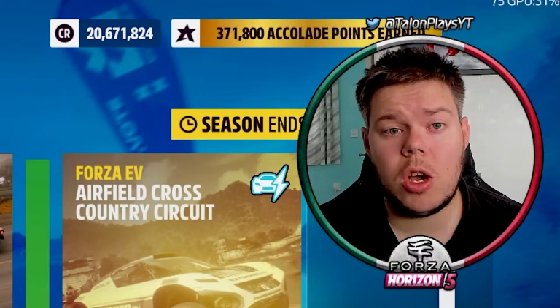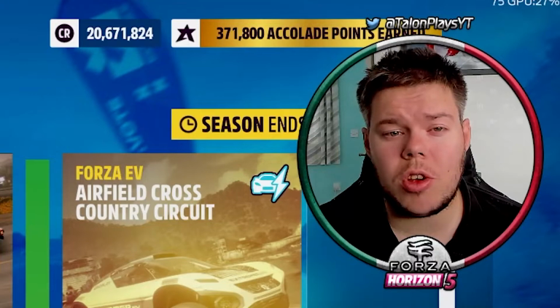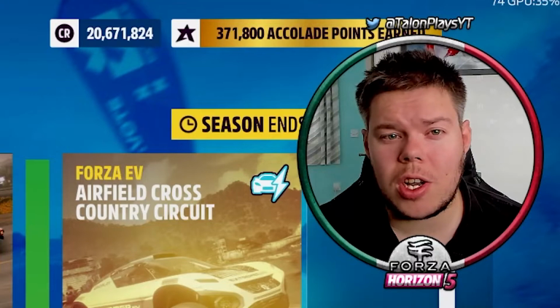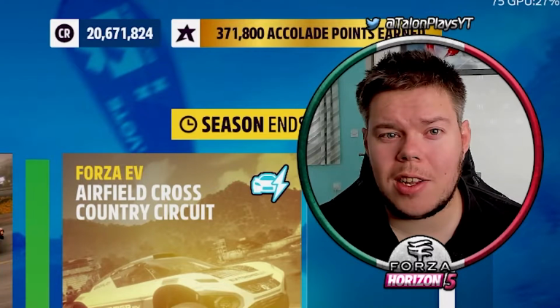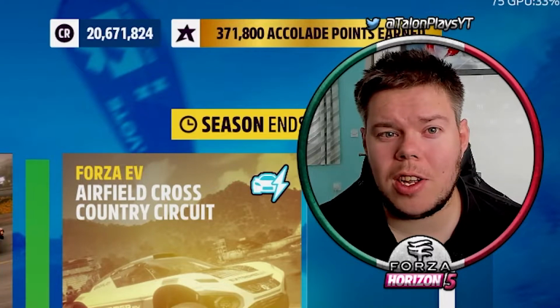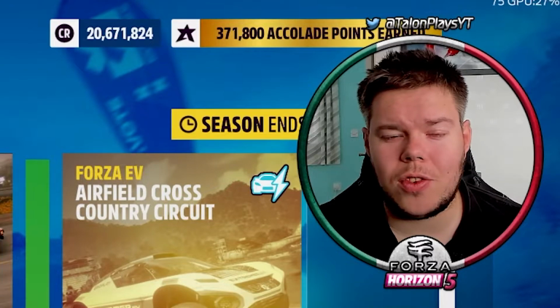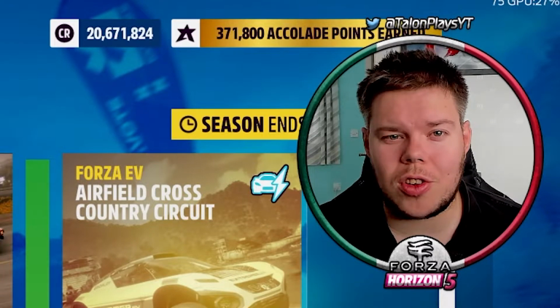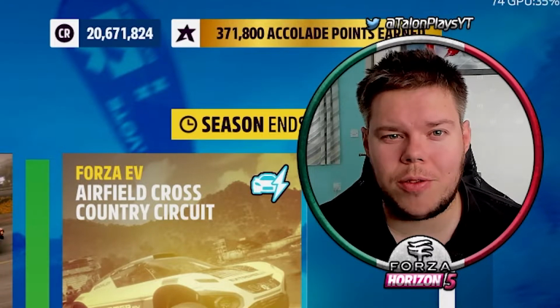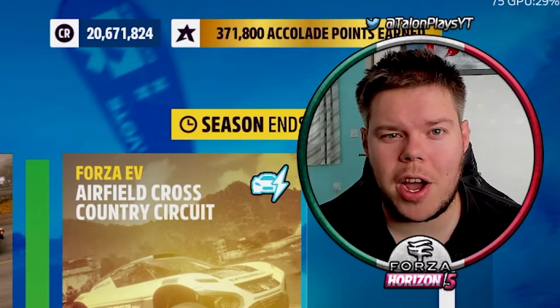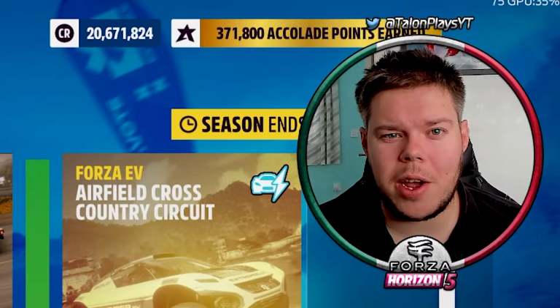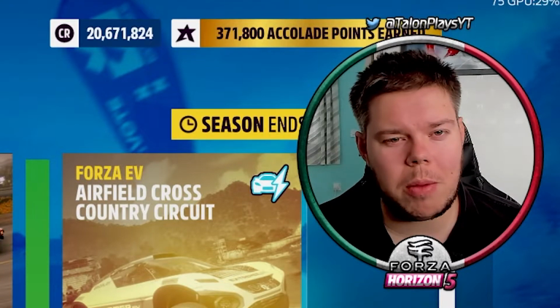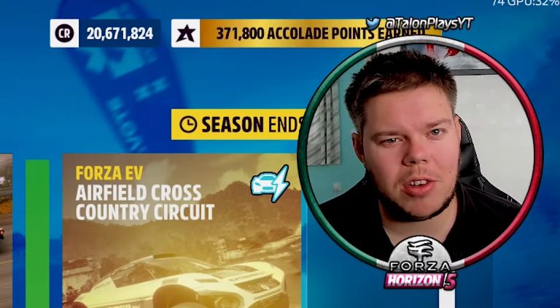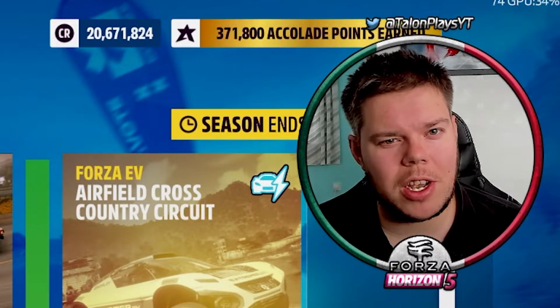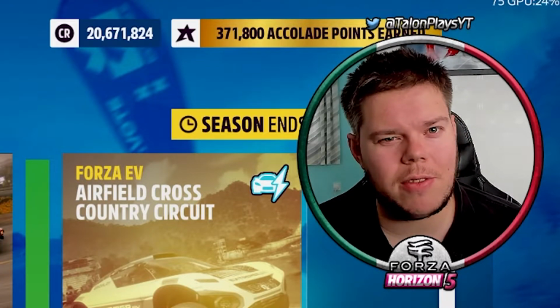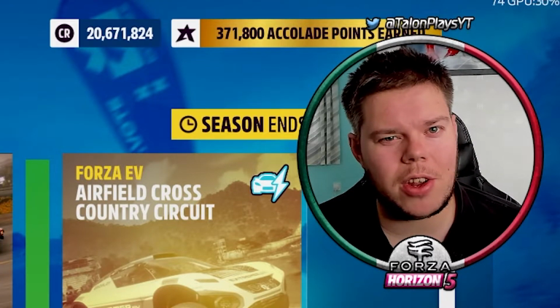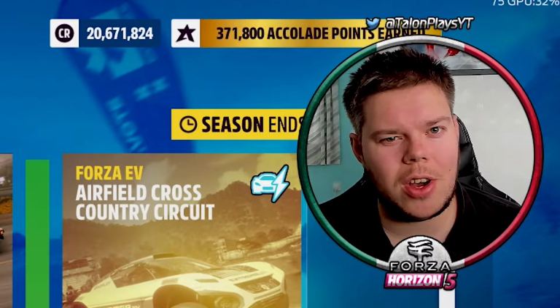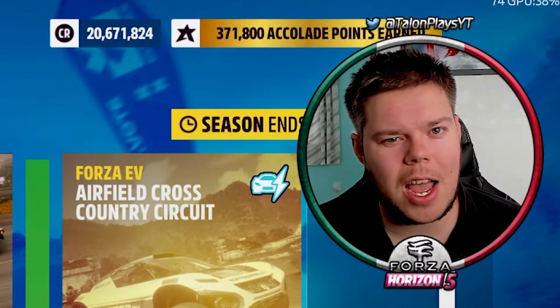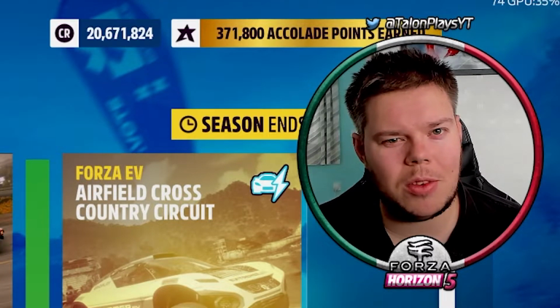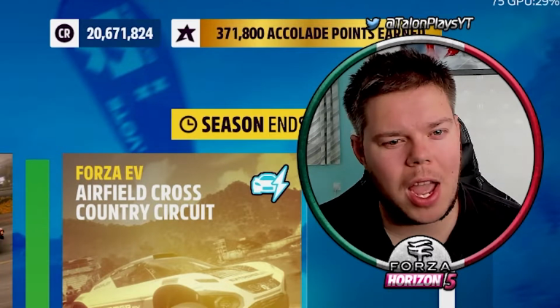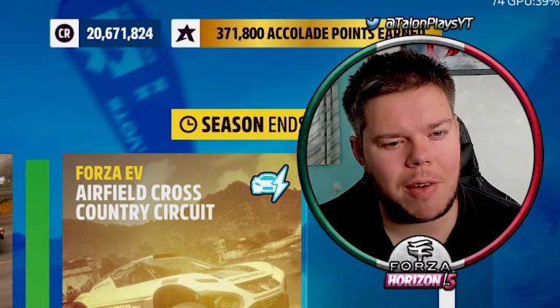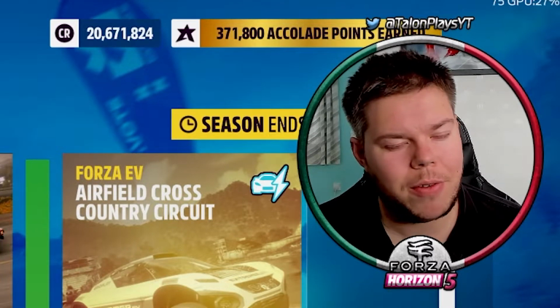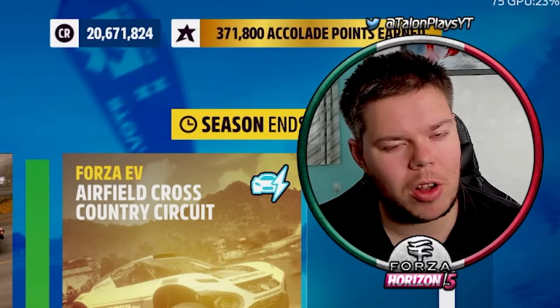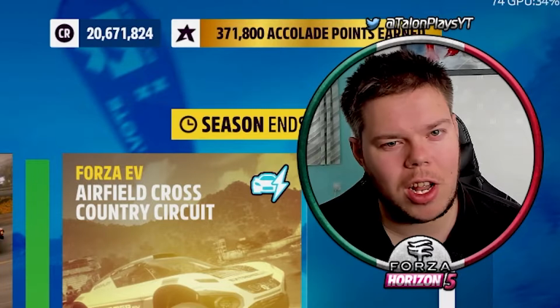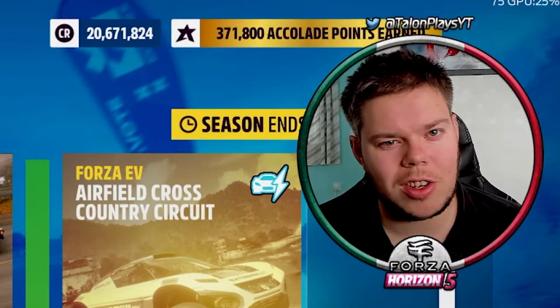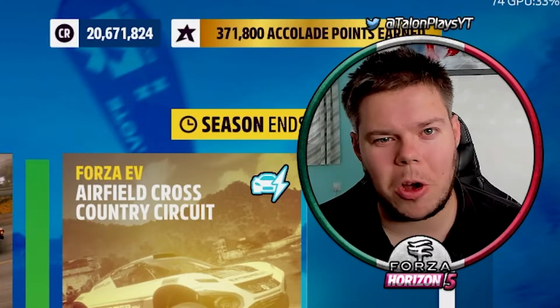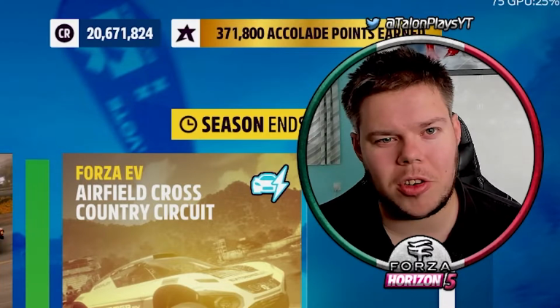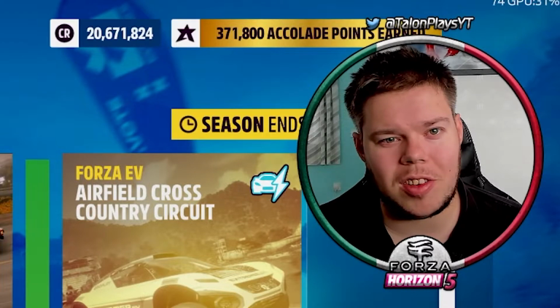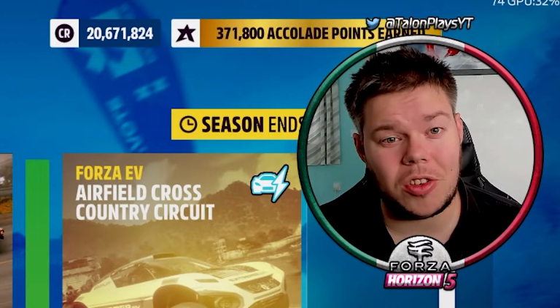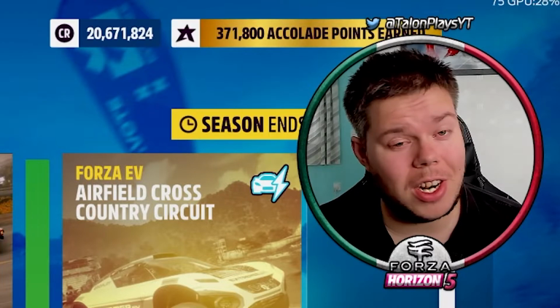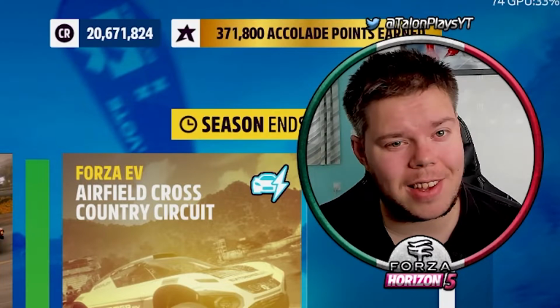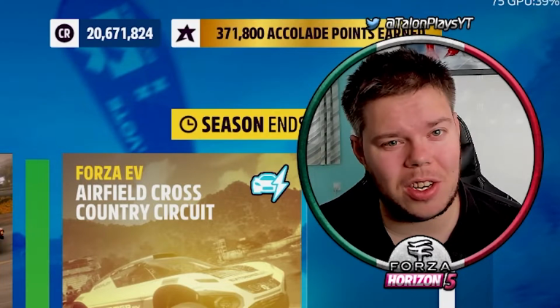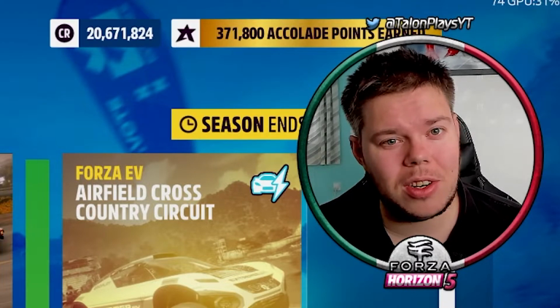Yo, what's going on guys? It's Forza Friday, welcome back to yet another video. We have a photo challenge — it is Copper Chase, so let's get into it.